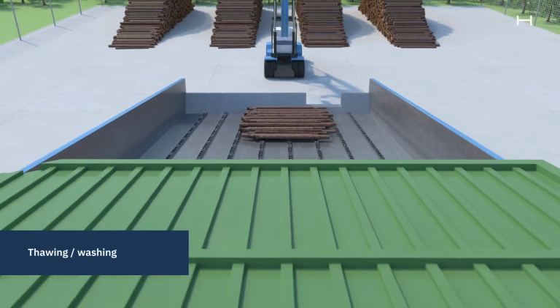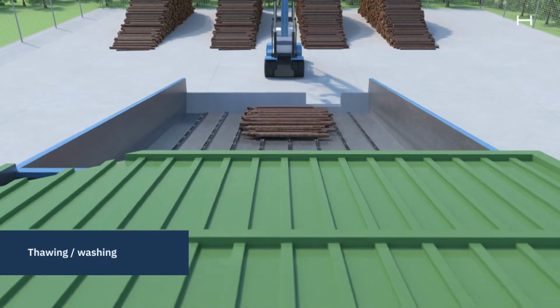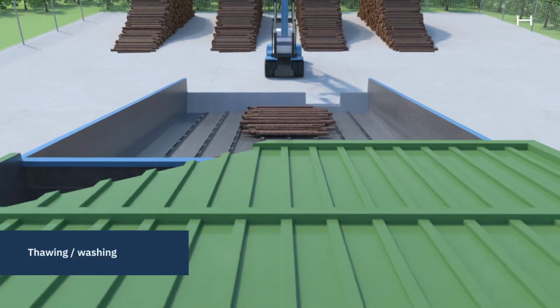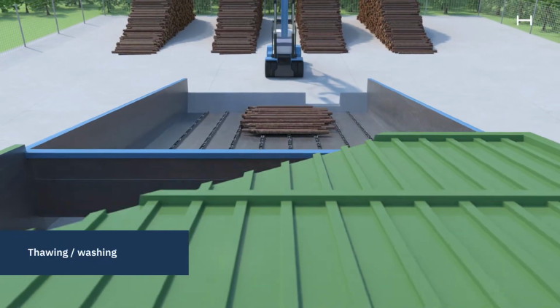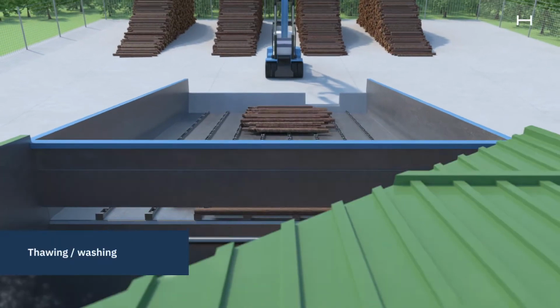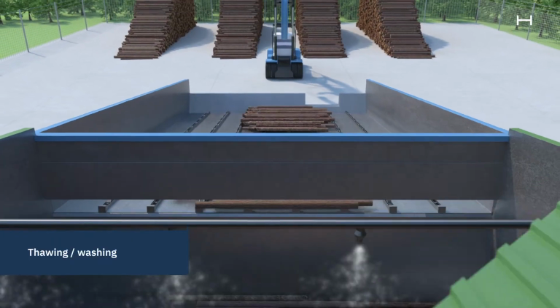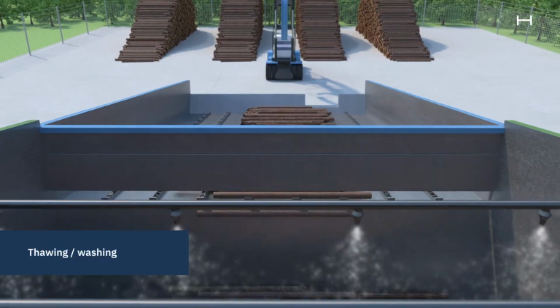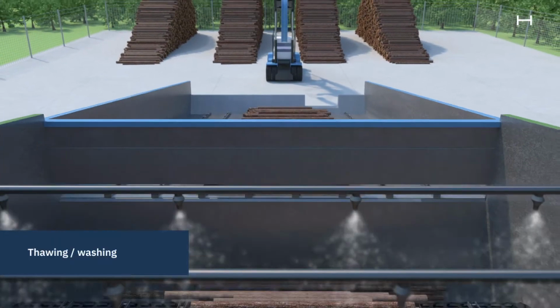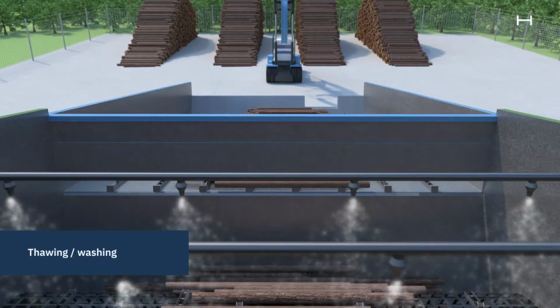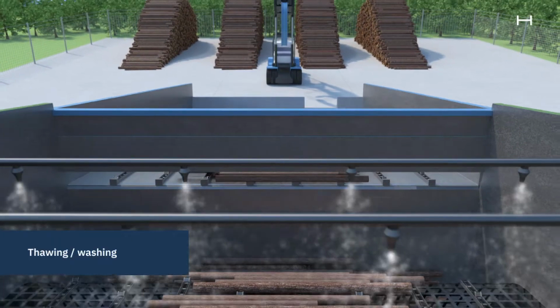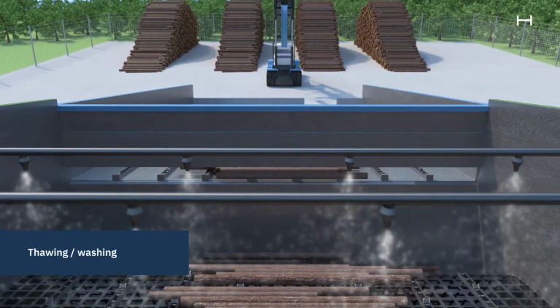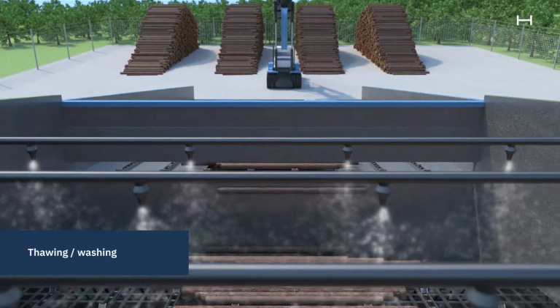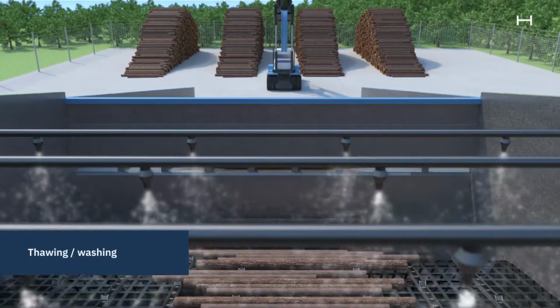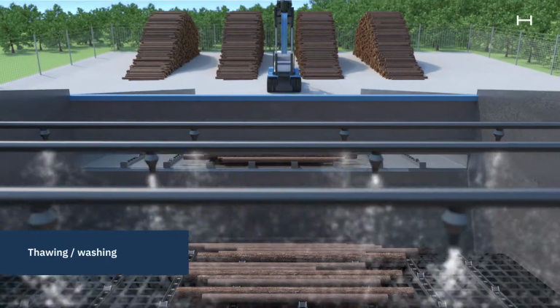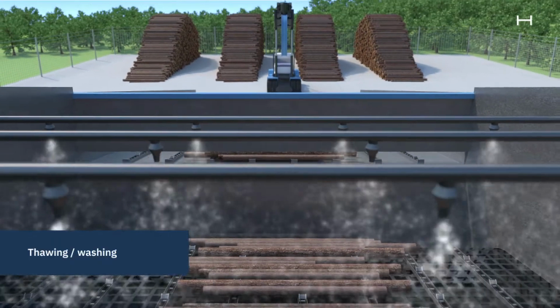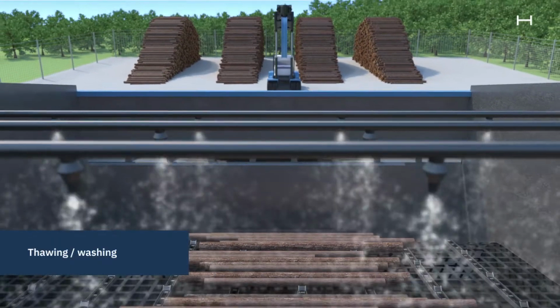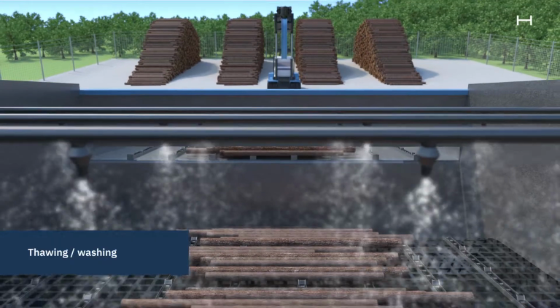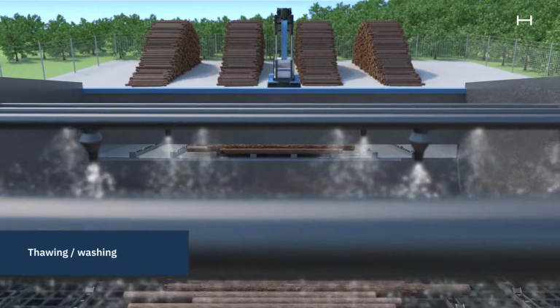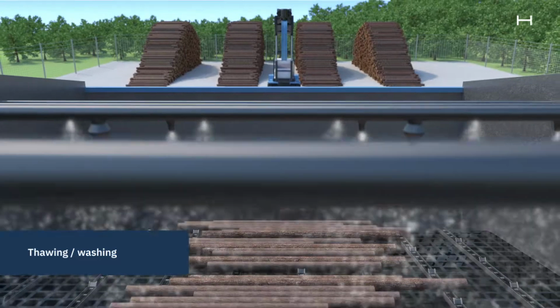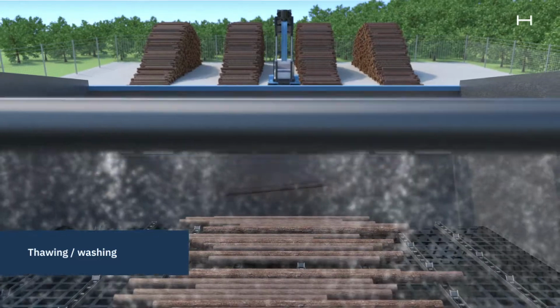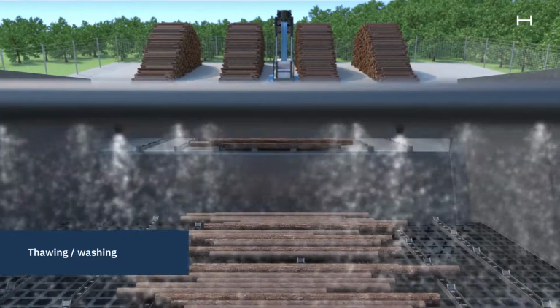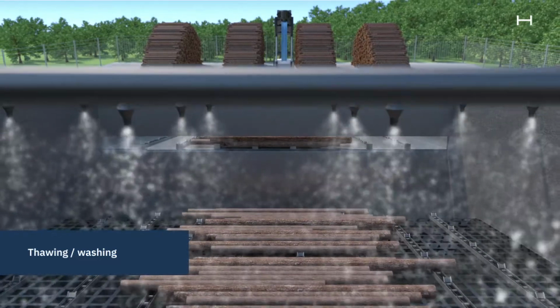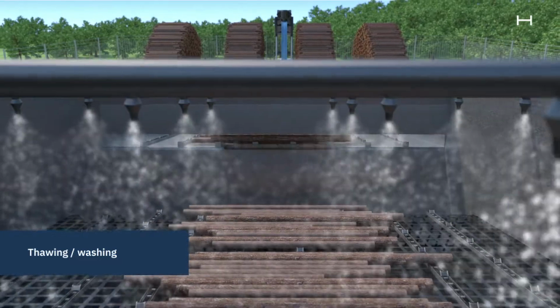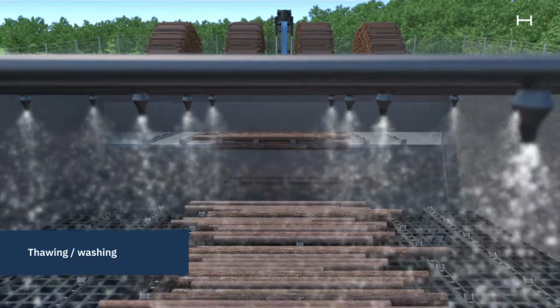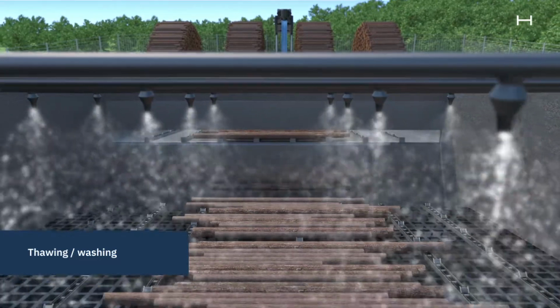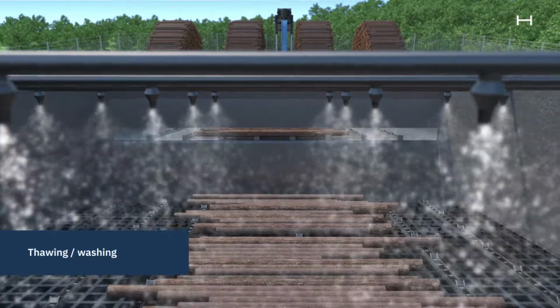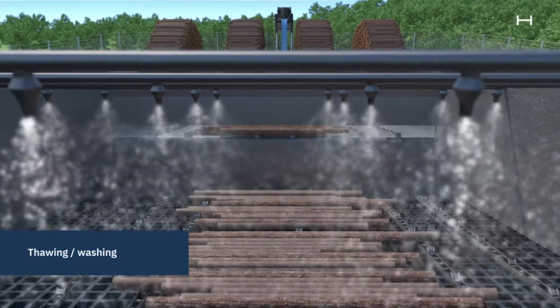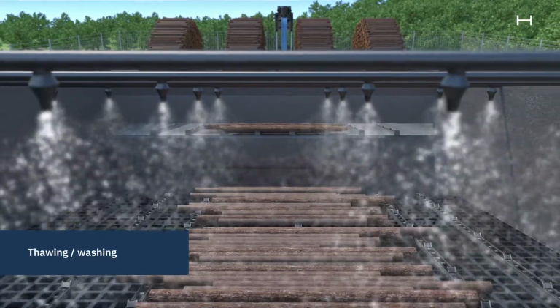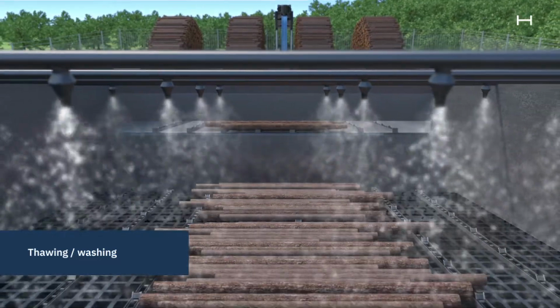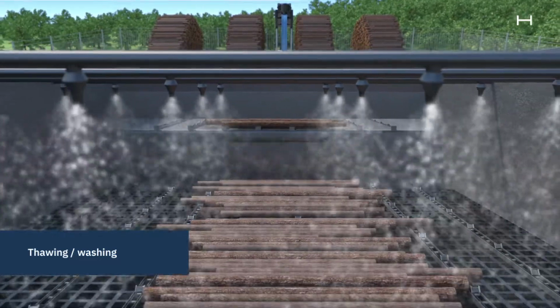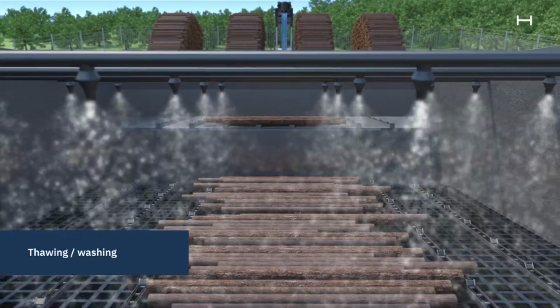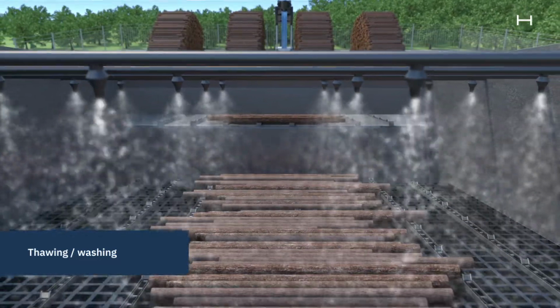First, the logs are washed with steam or hot water to remove gravel and sand and melt away snow and ice in the winter.